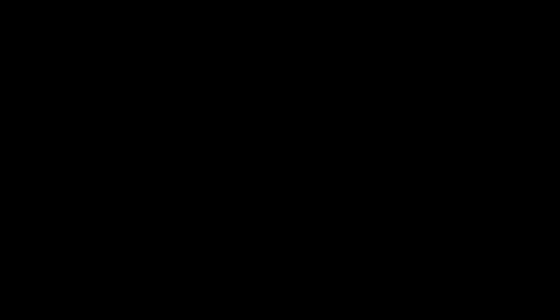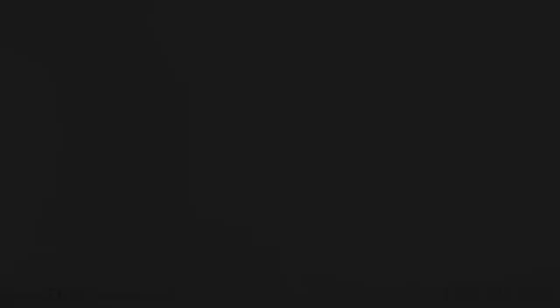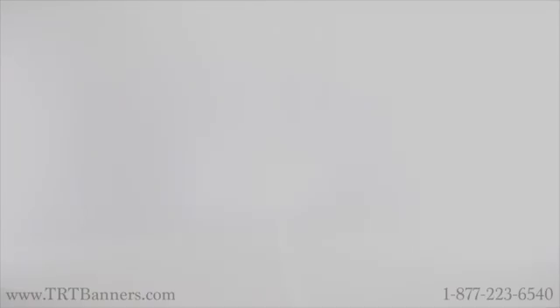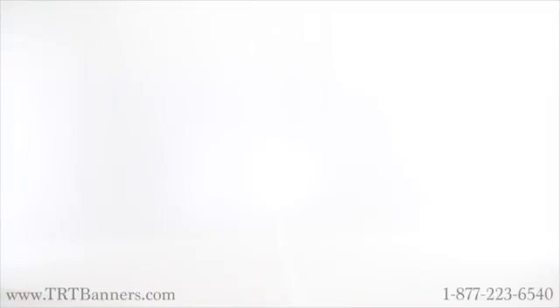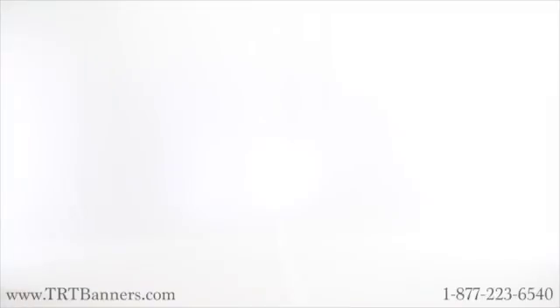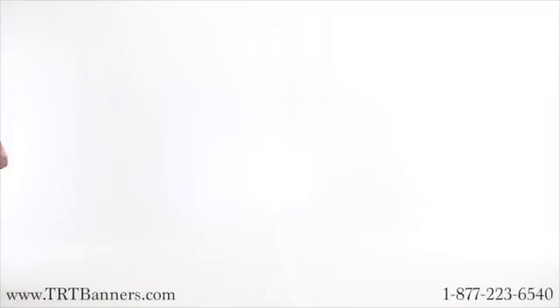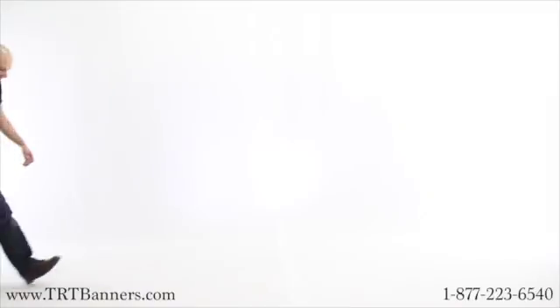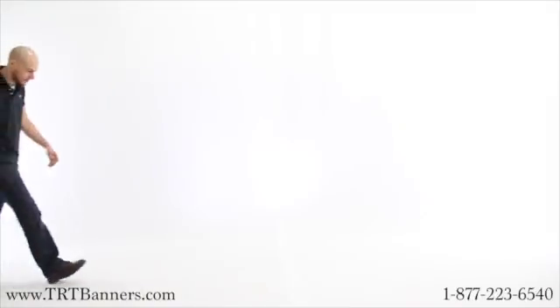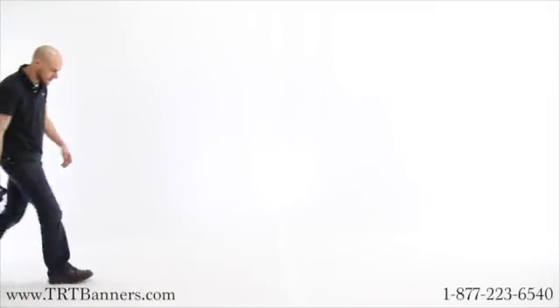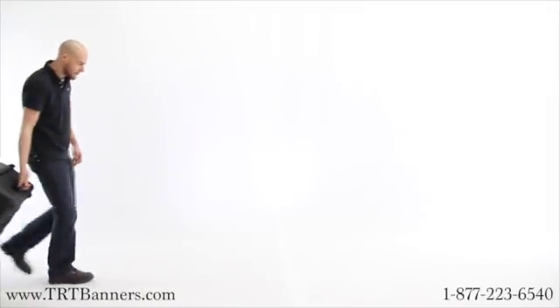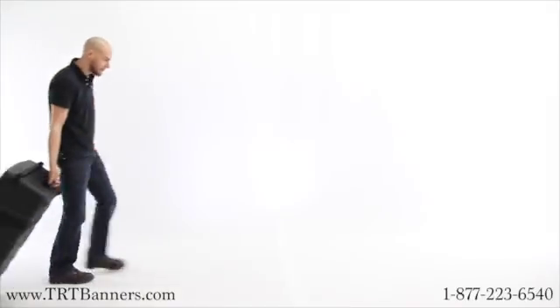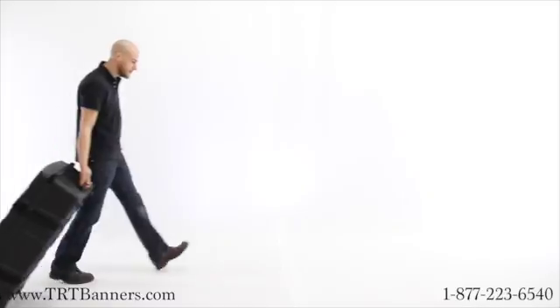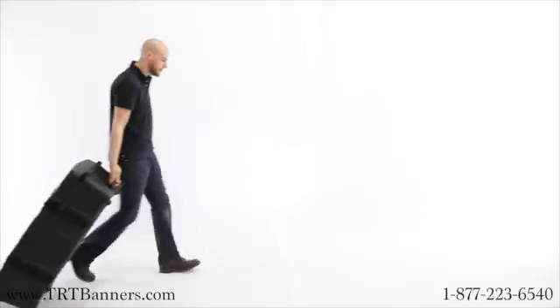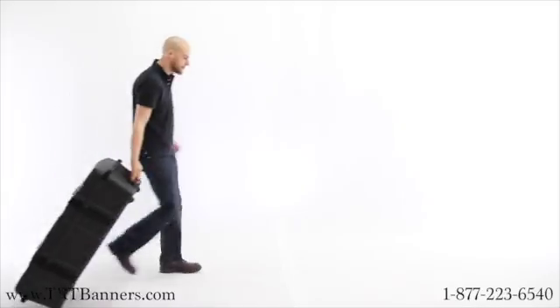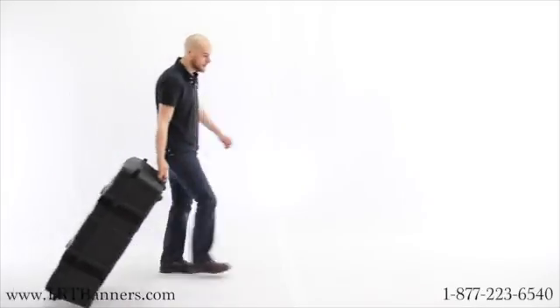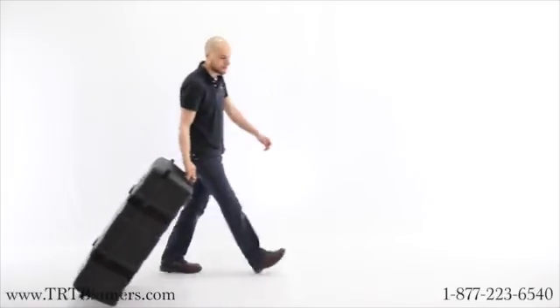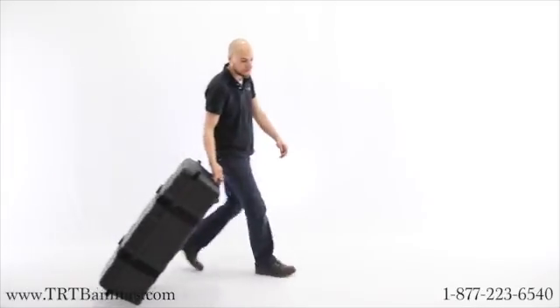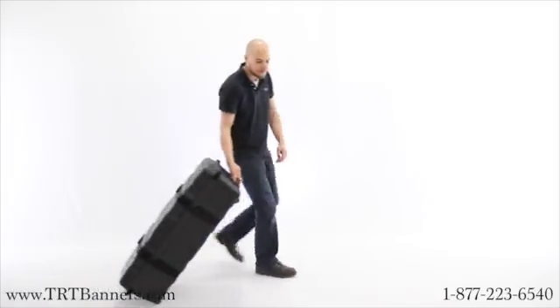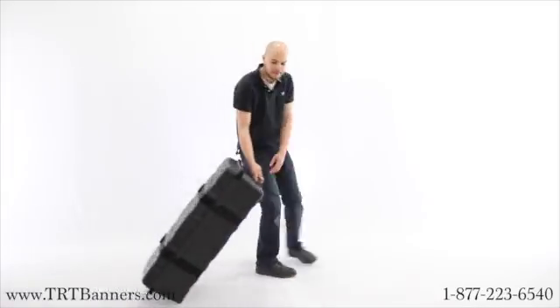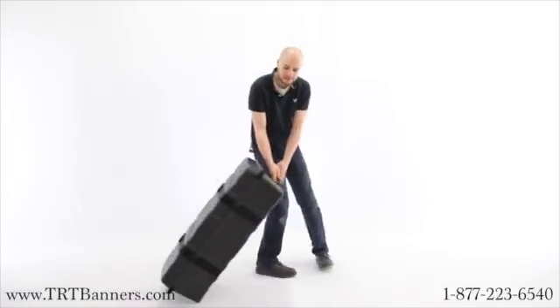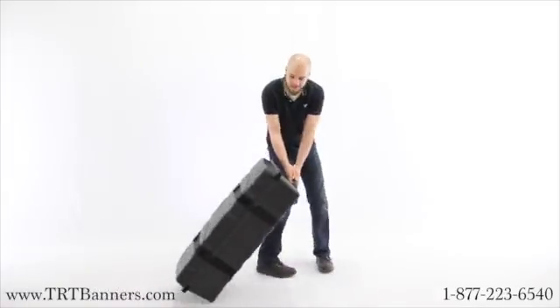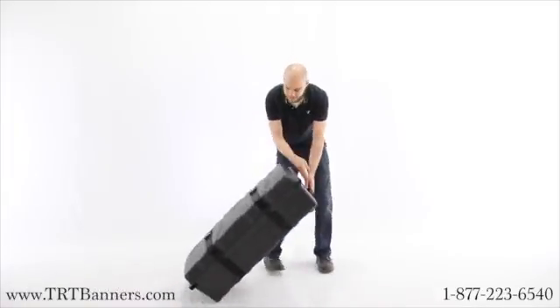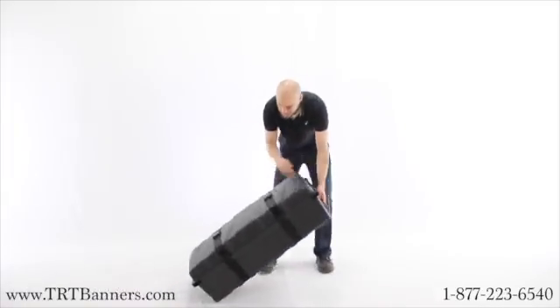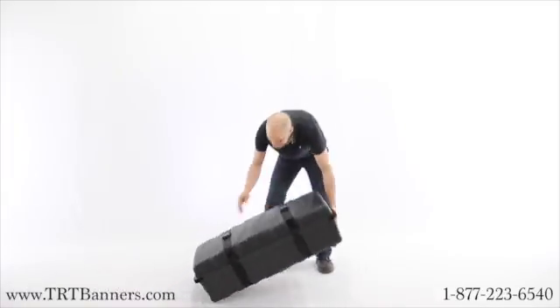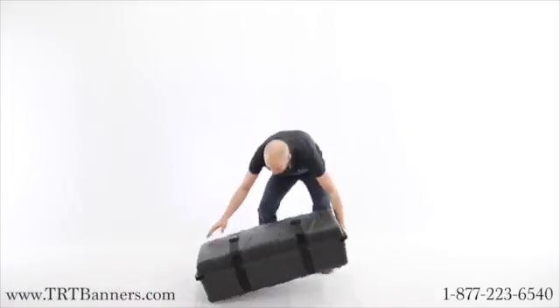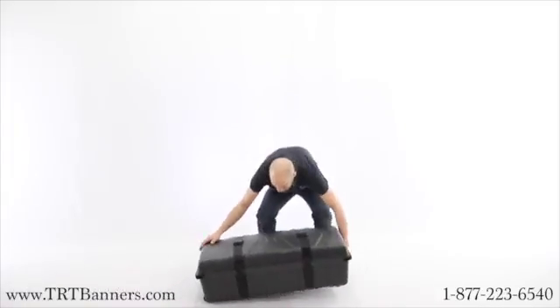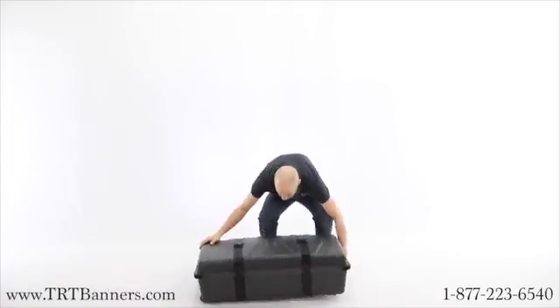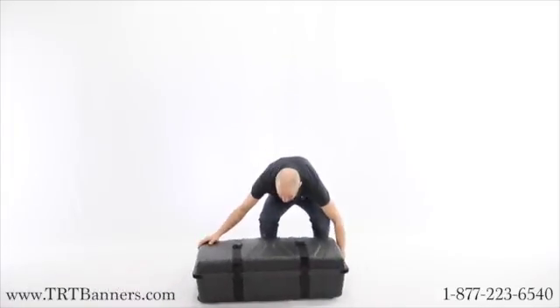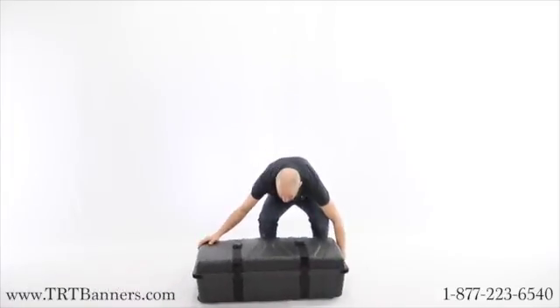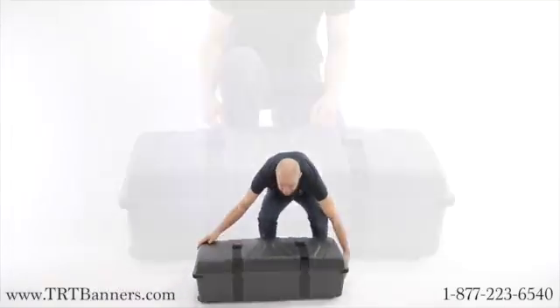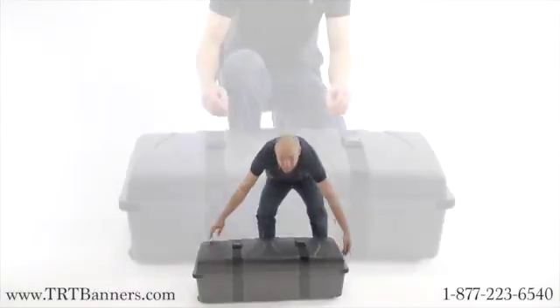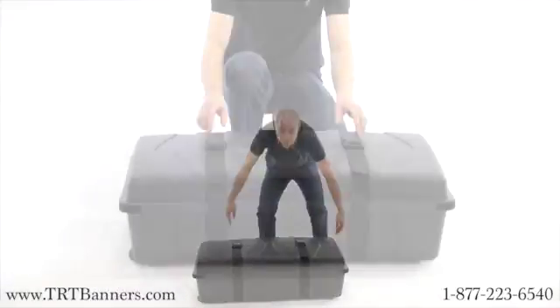TRT Banner's Smart Case Shimming Container is a 2-in-1 display accessory that converts to a podium.